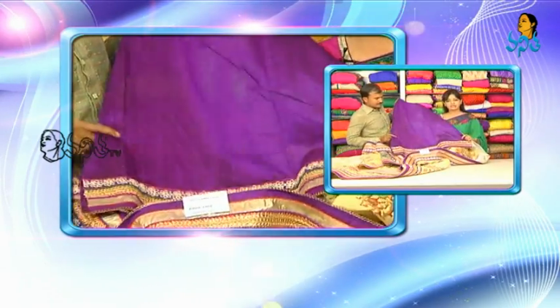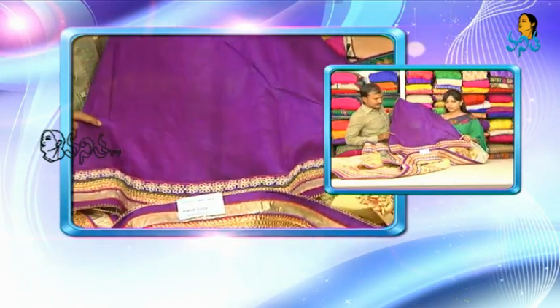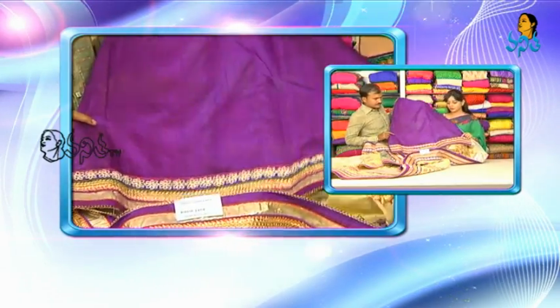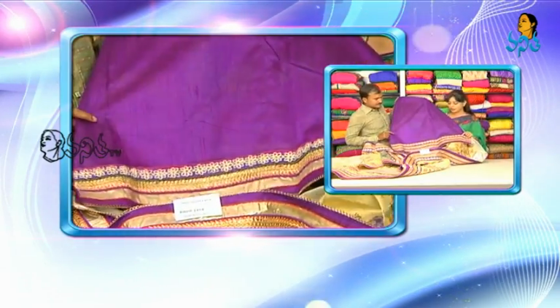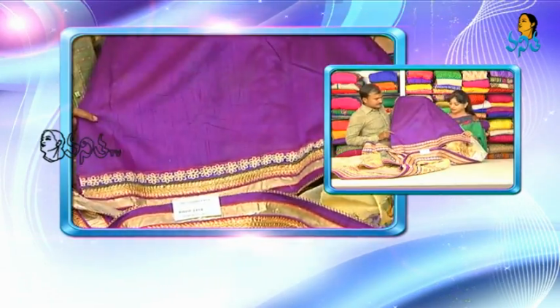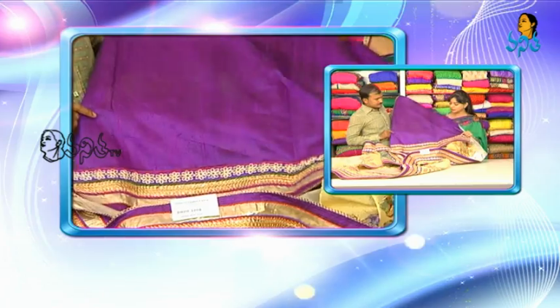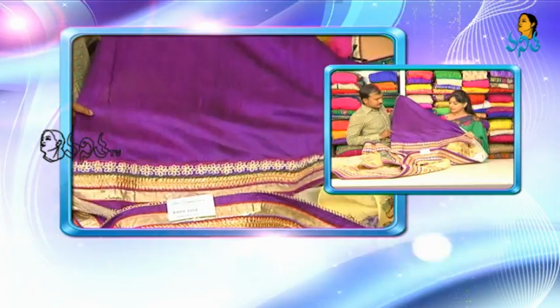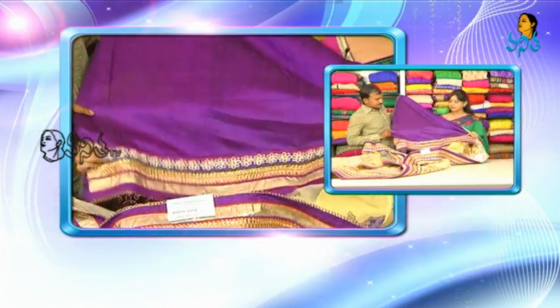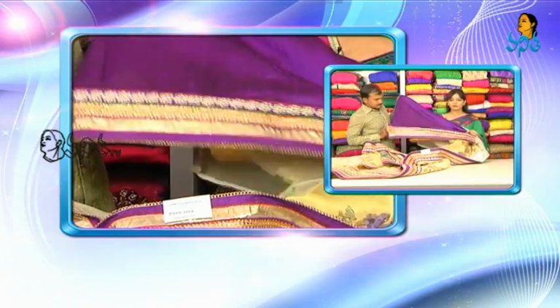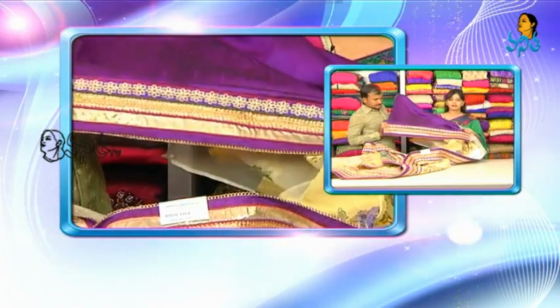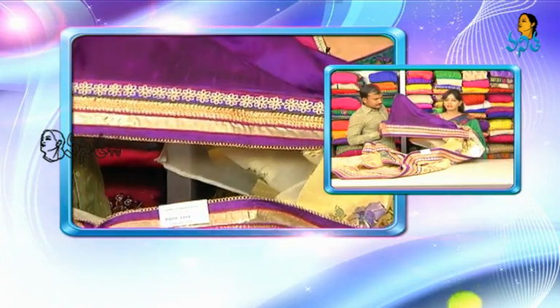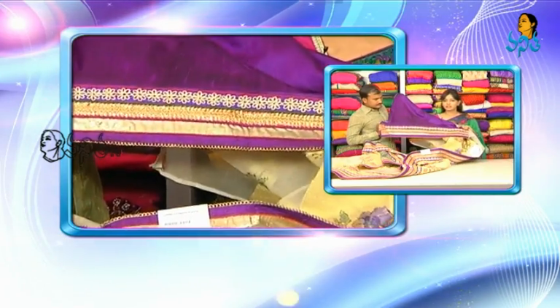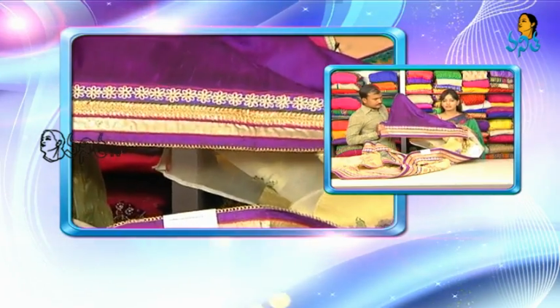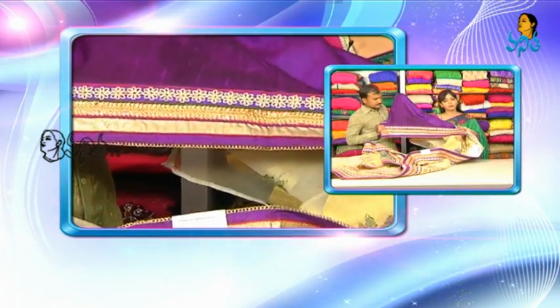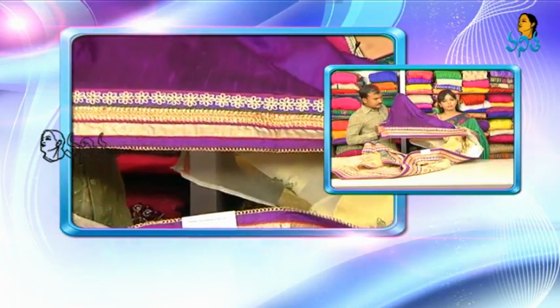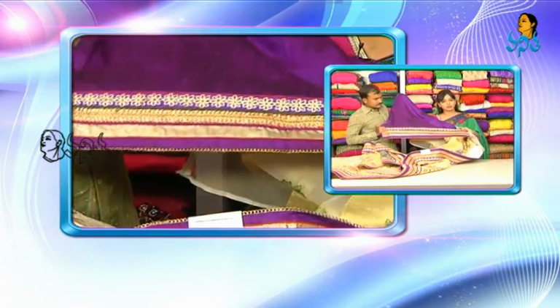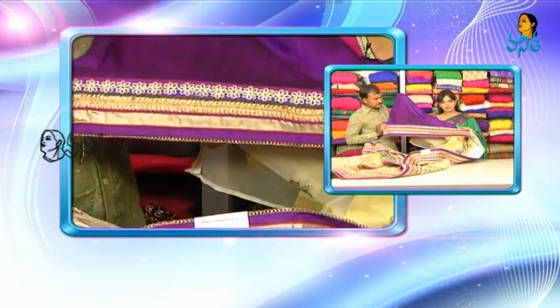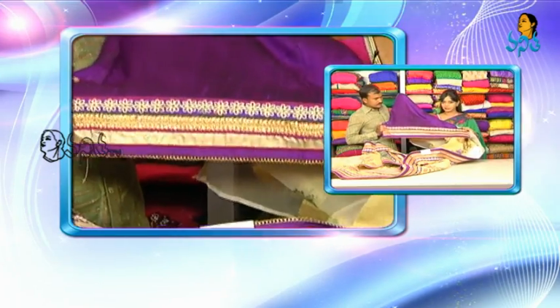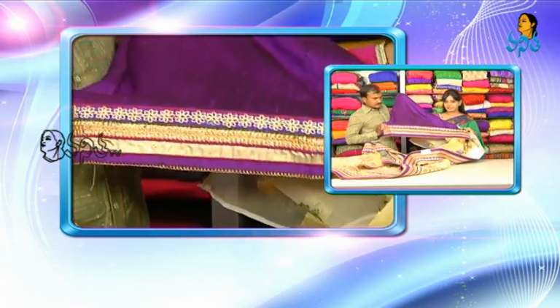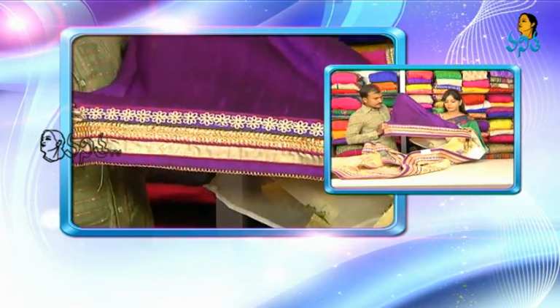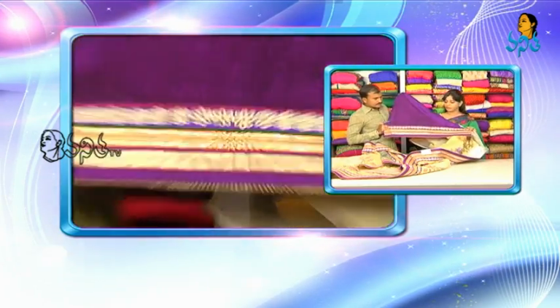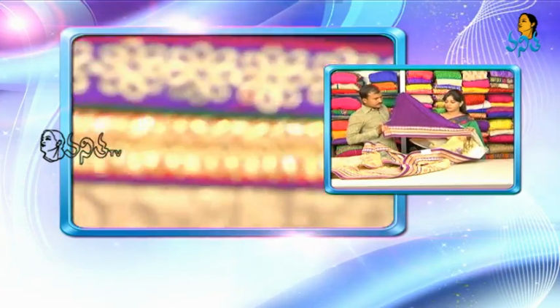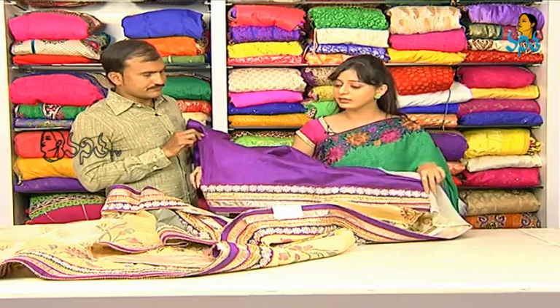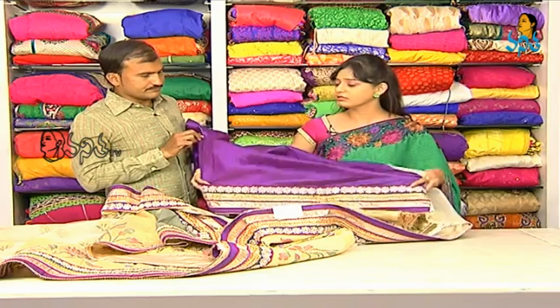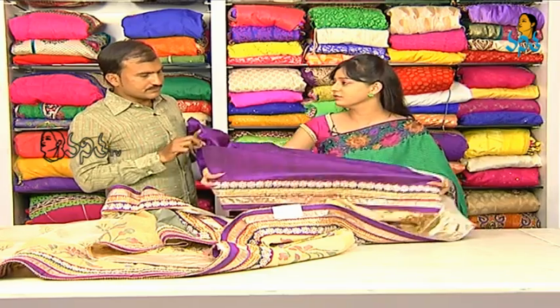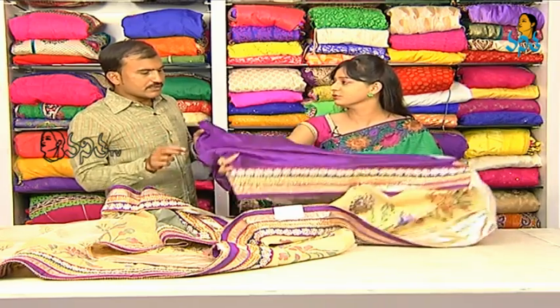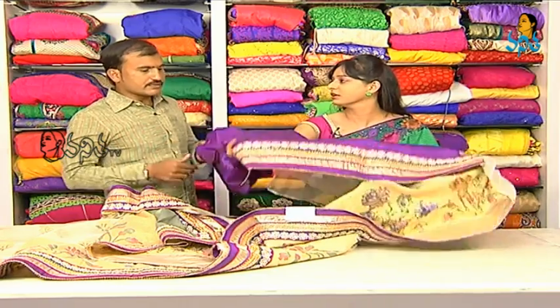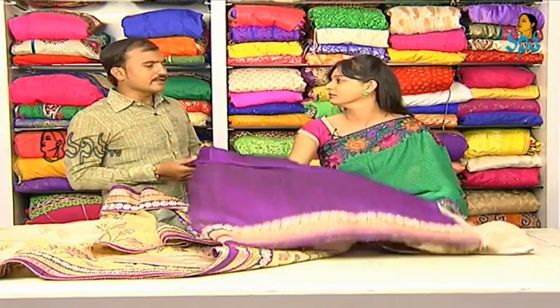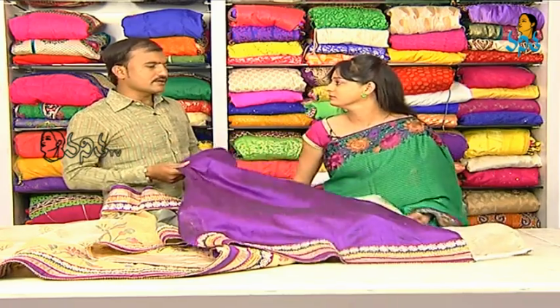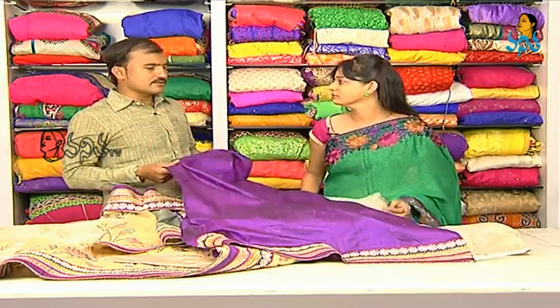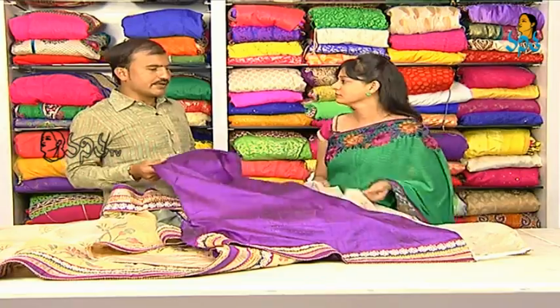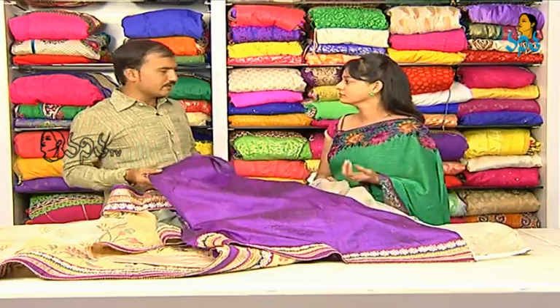Throughout the entire saree, the border will continue. Blouse and hands will have the same border. How much does it cost? $13,999.